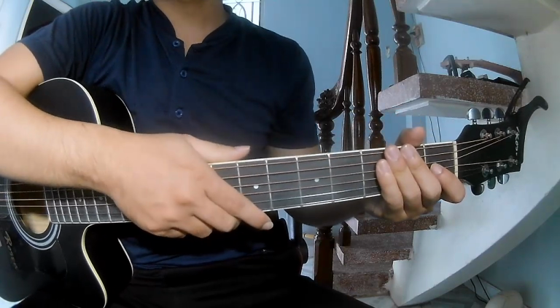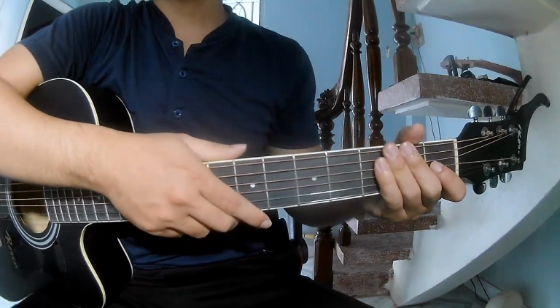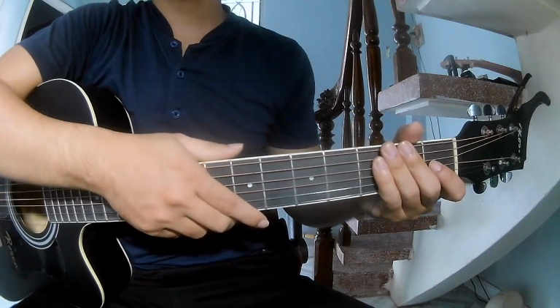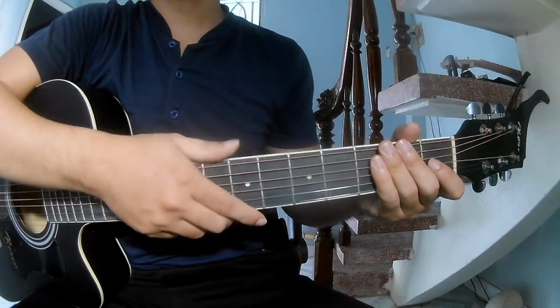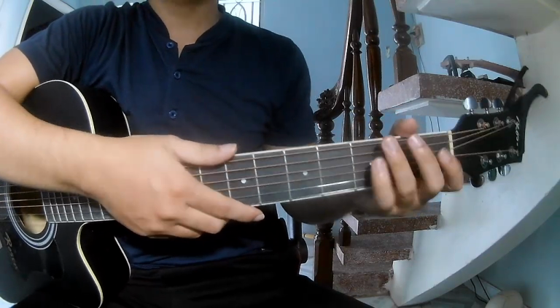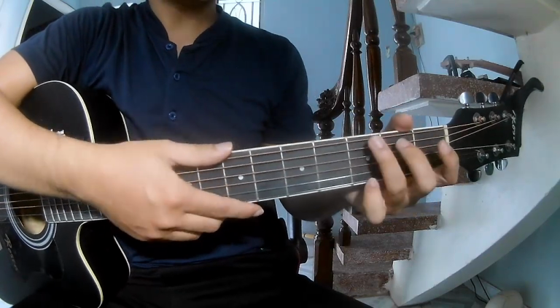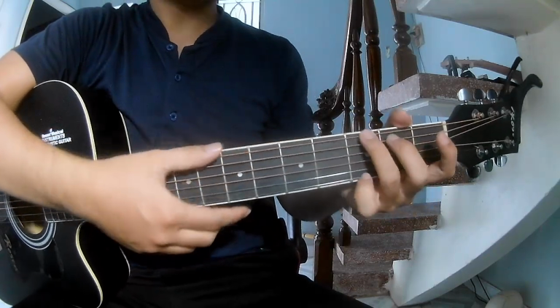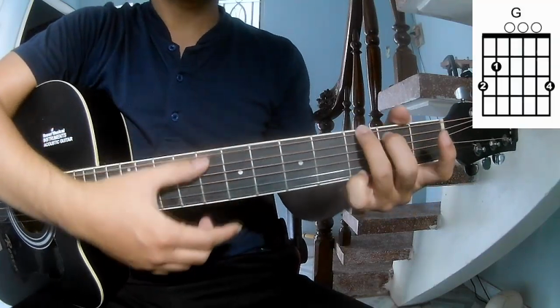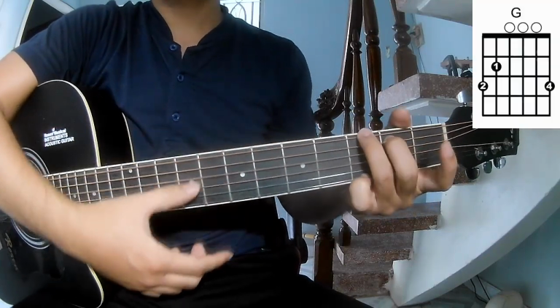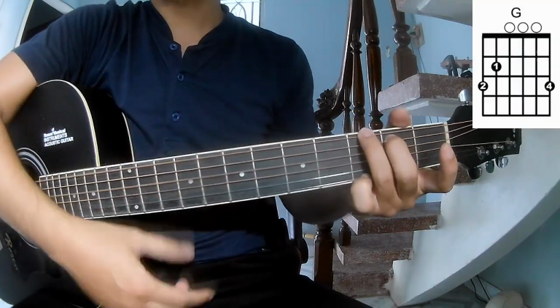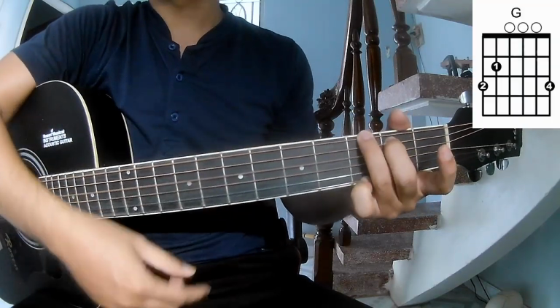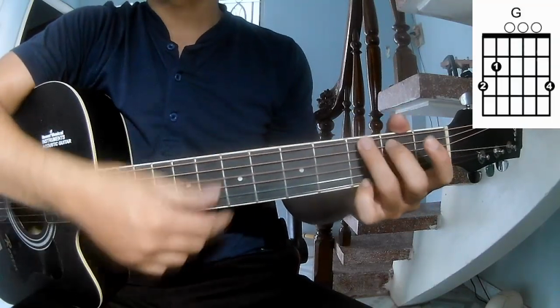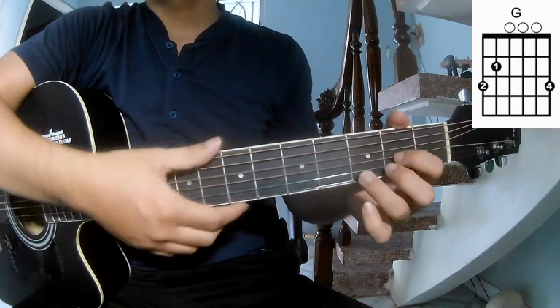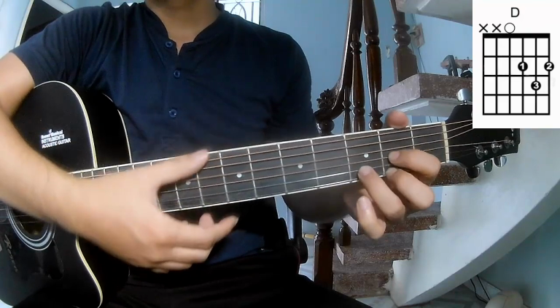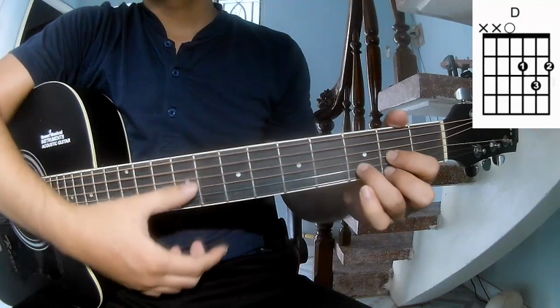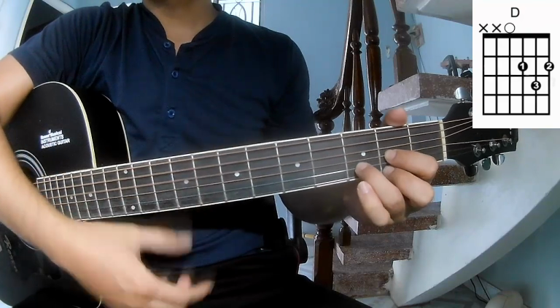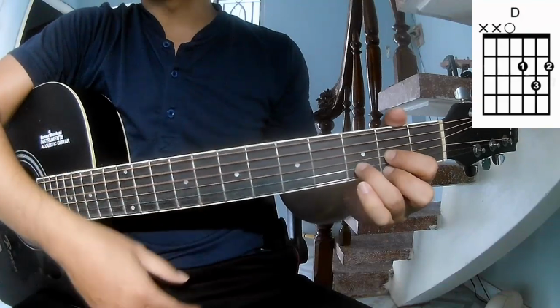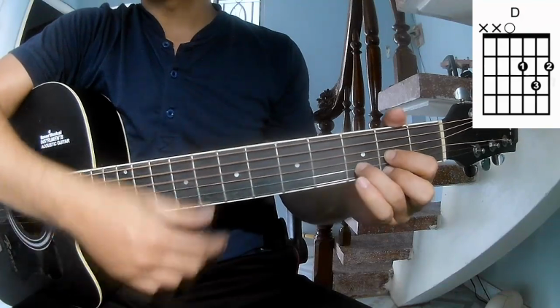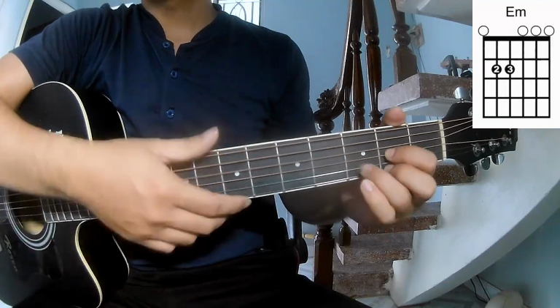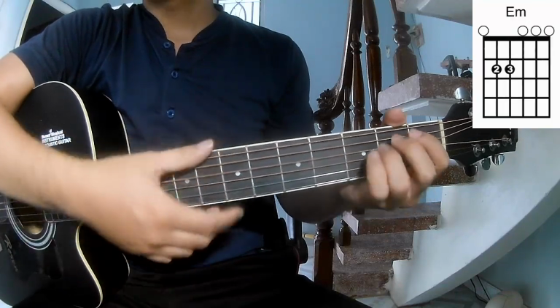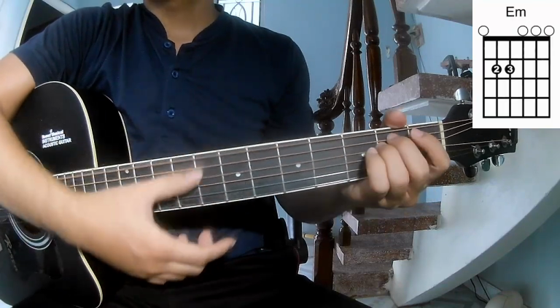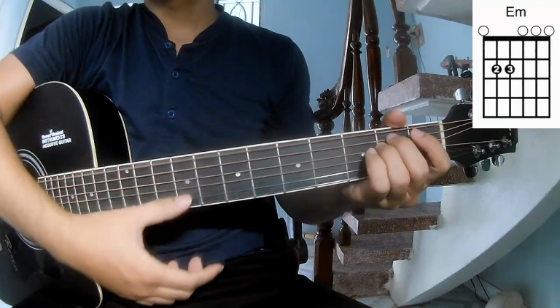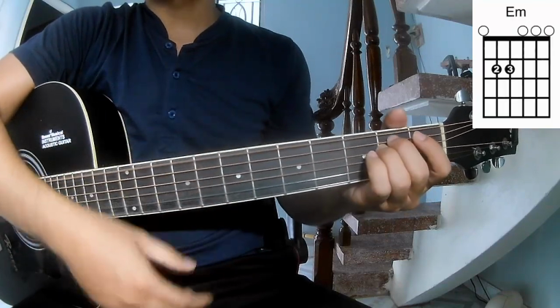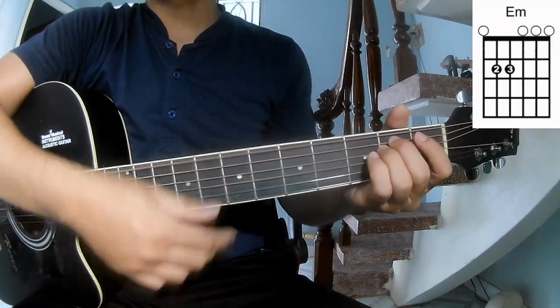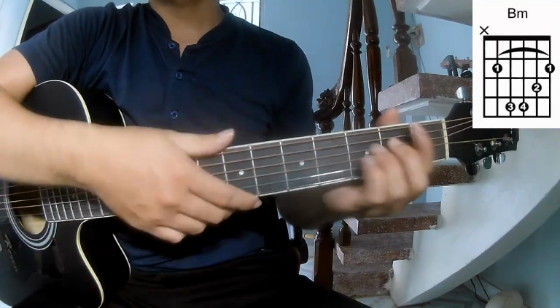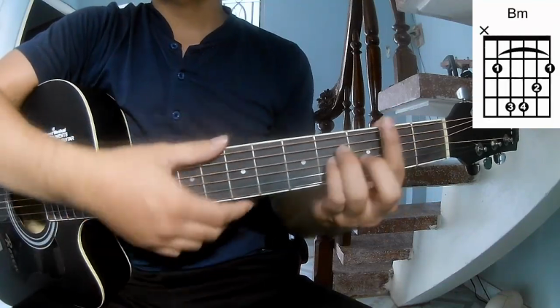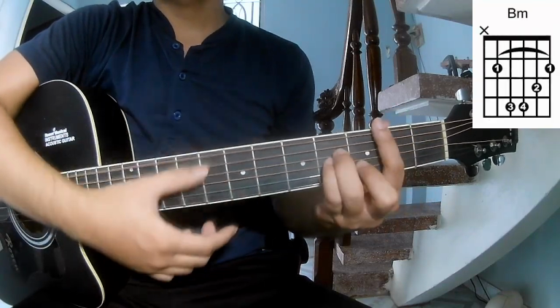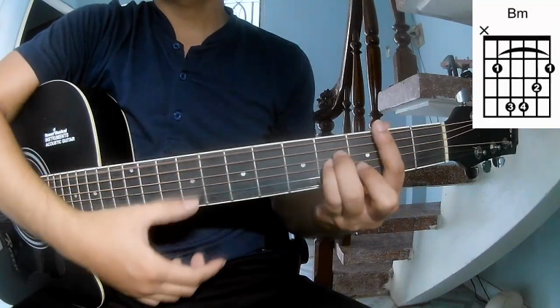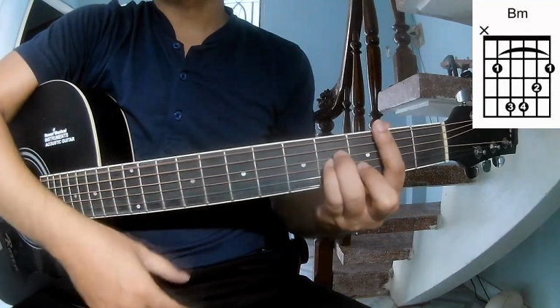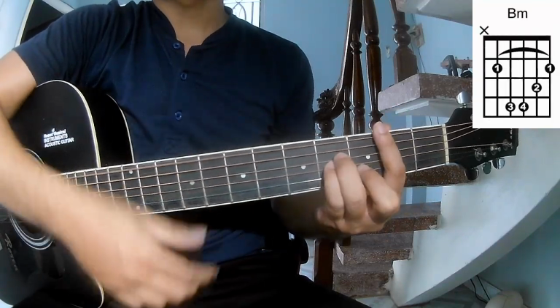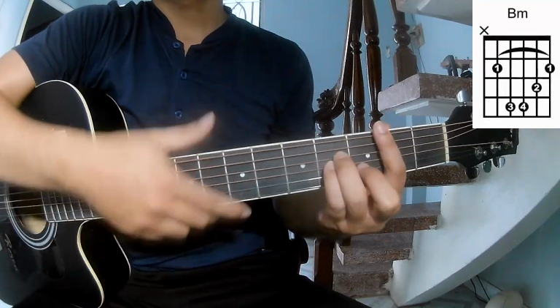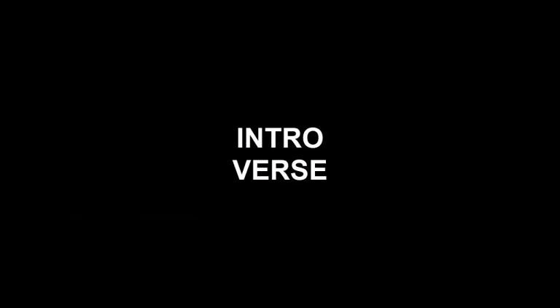The chords in this song are G, D, Em, and Bm.